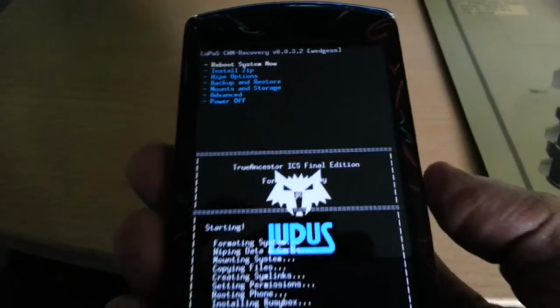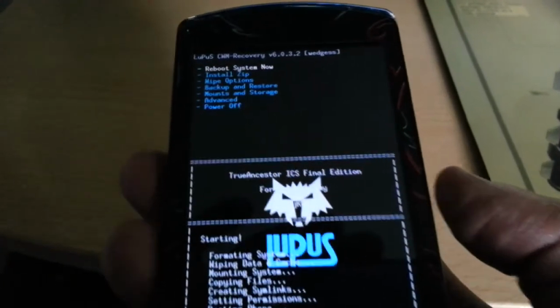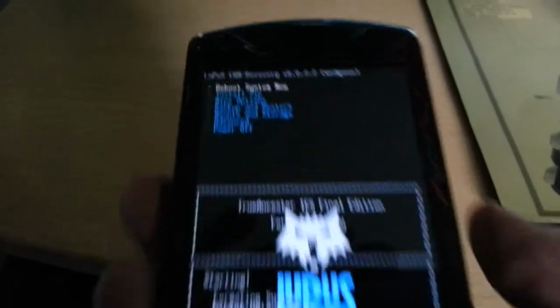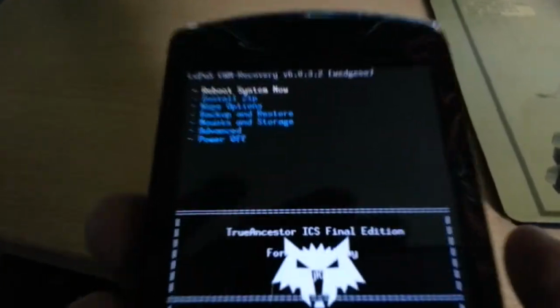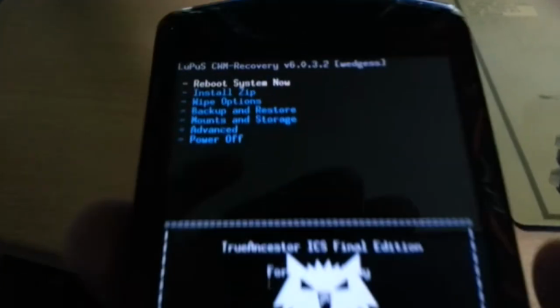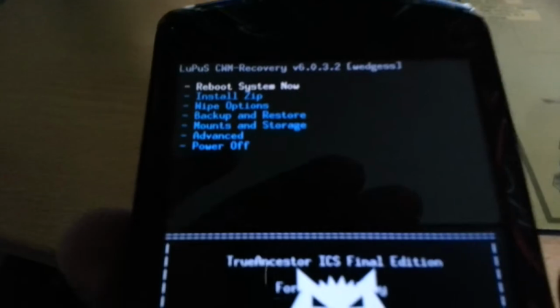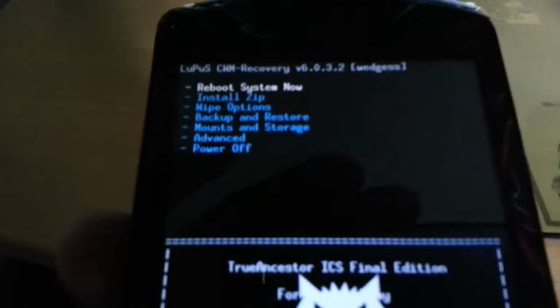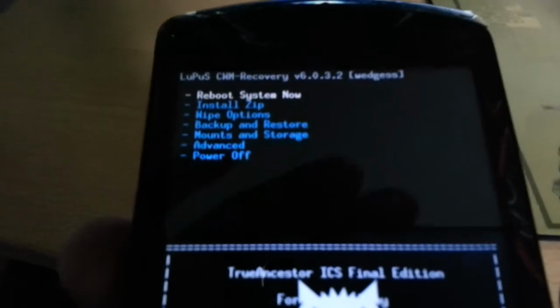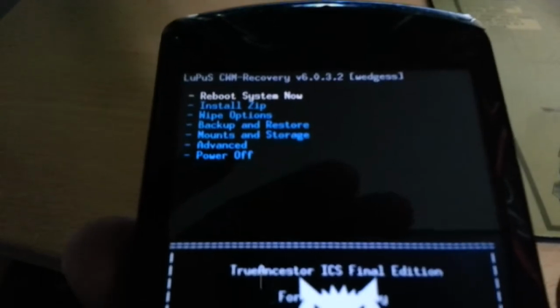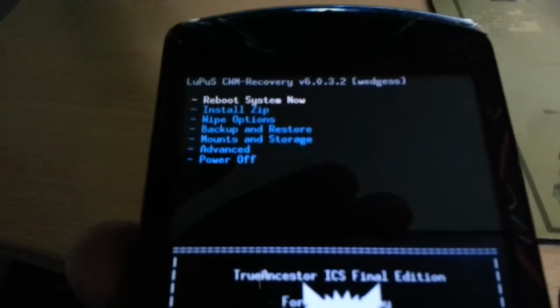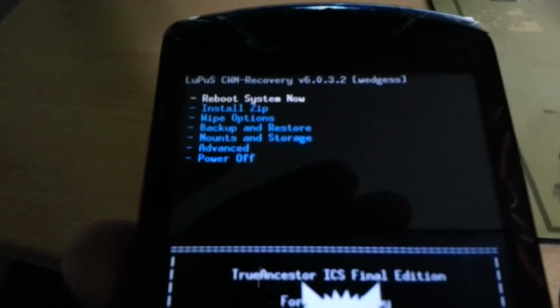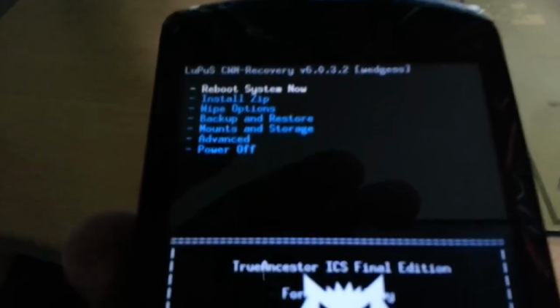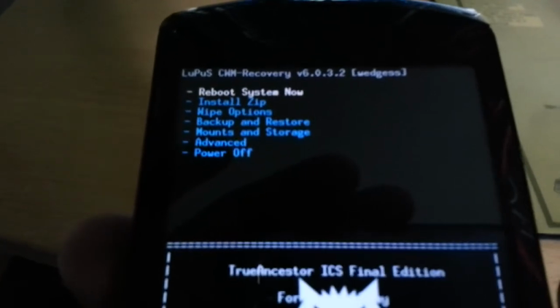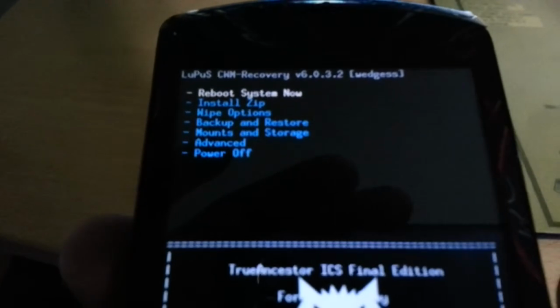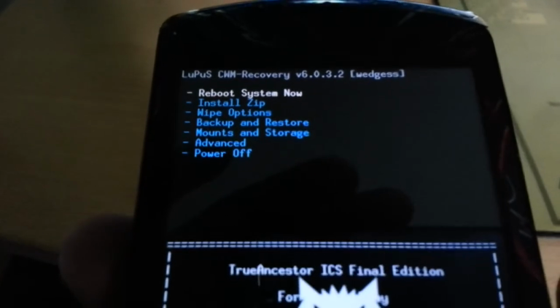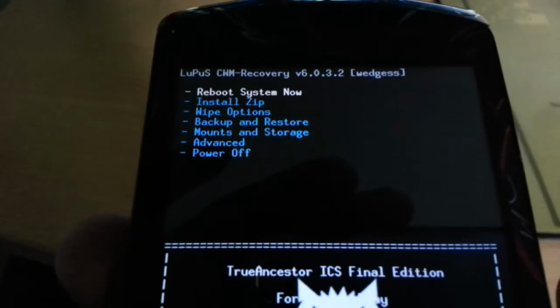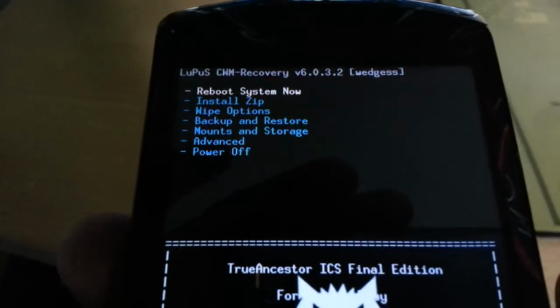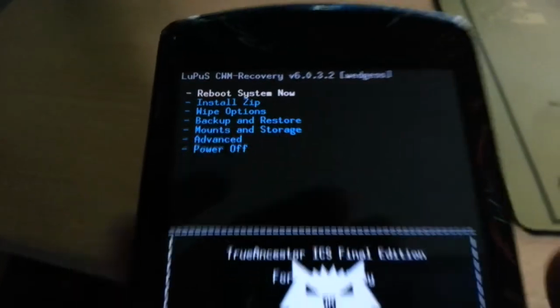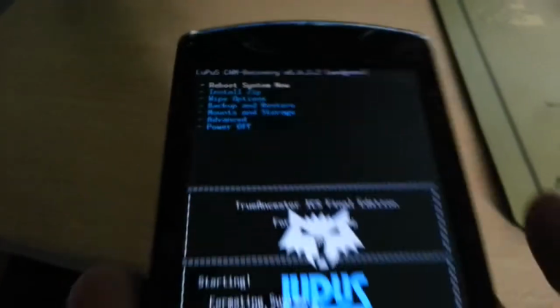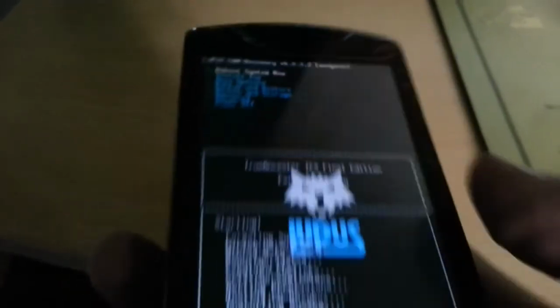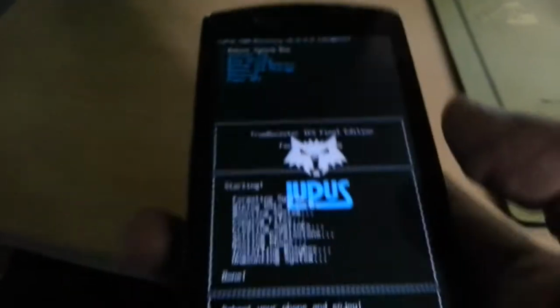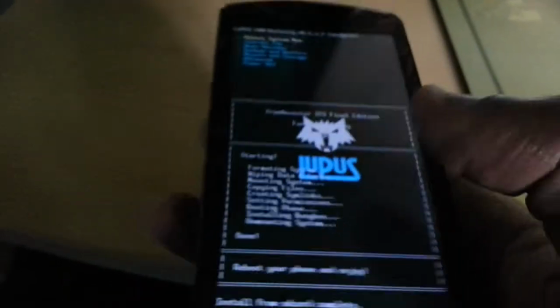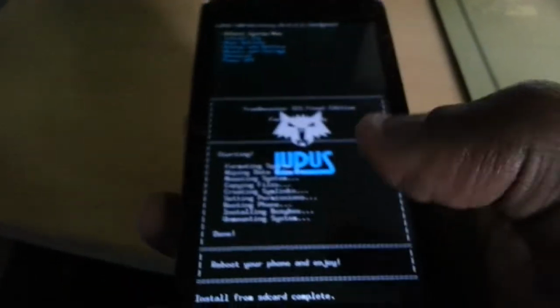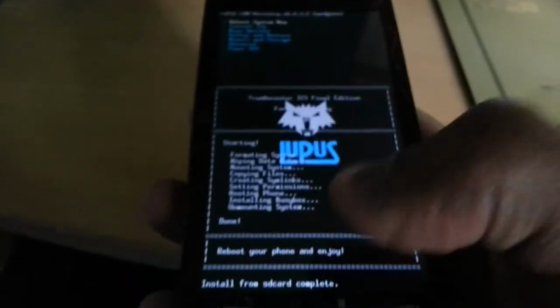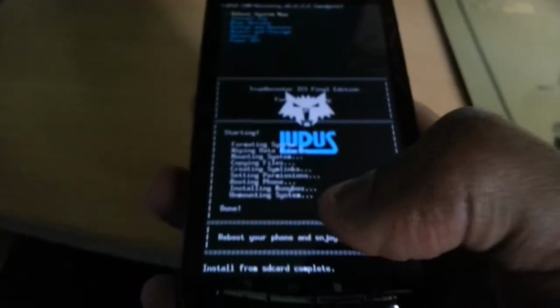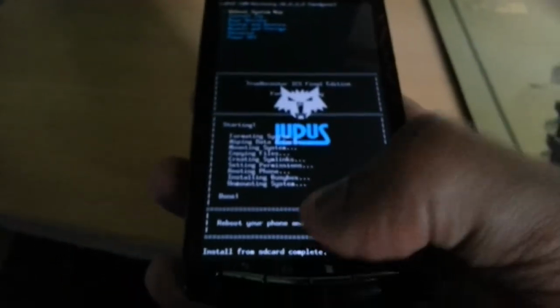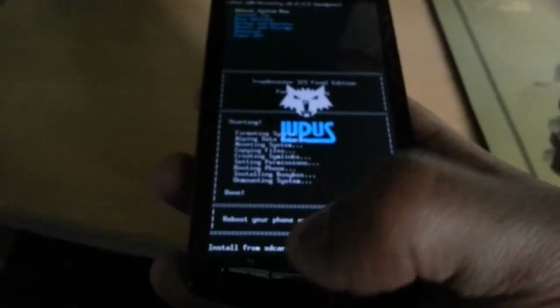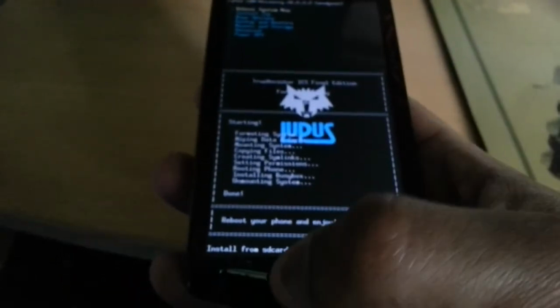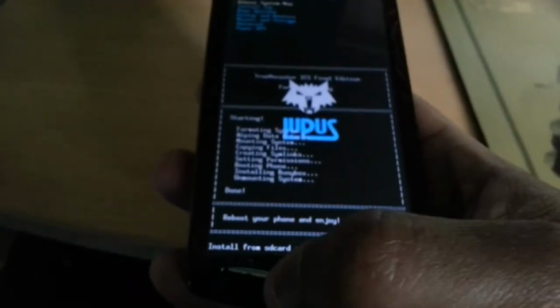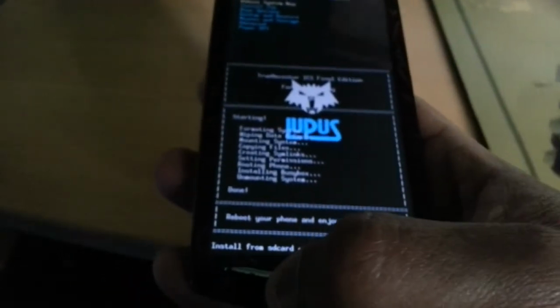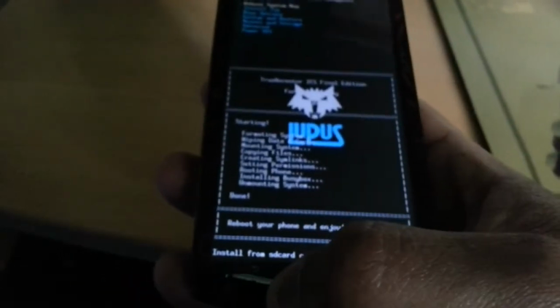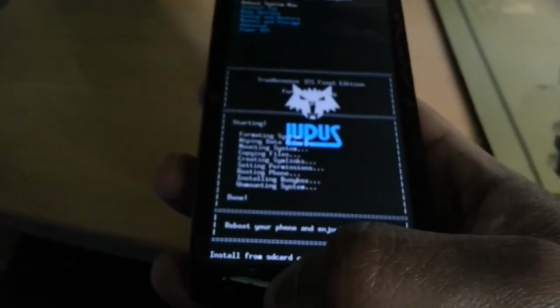Where it says Reboot System Now, just hit the home button to reboot.